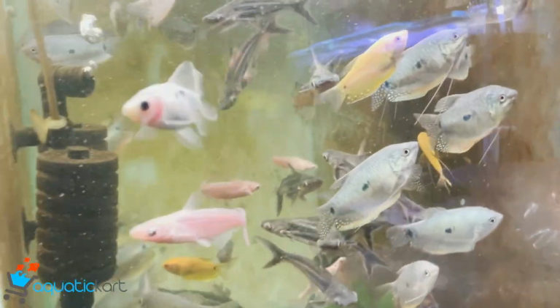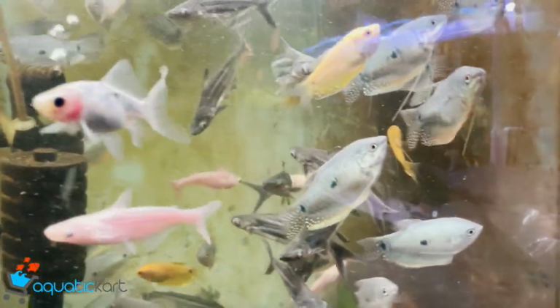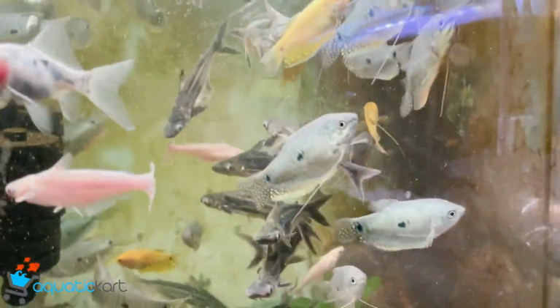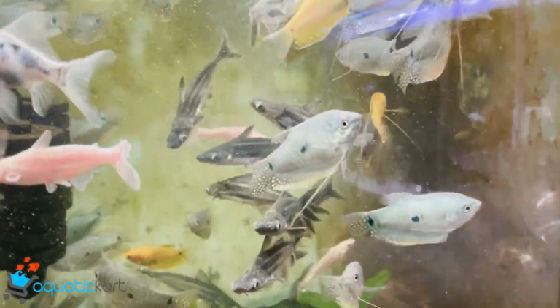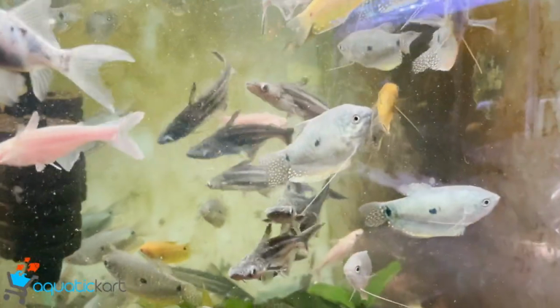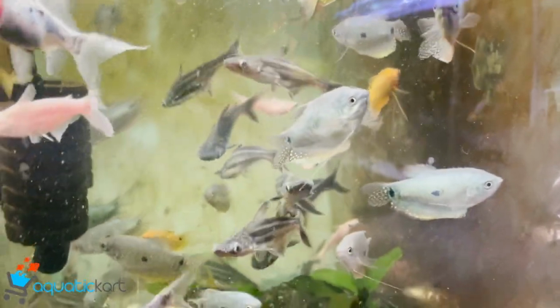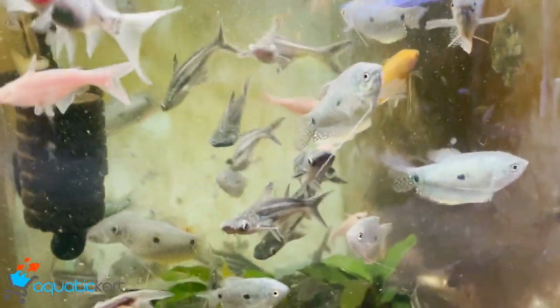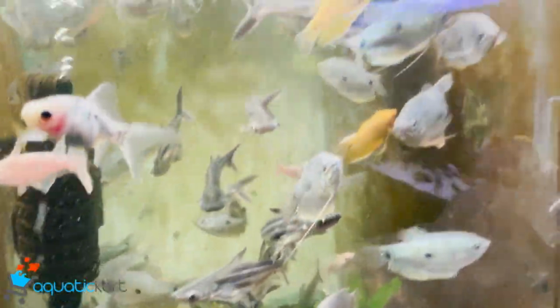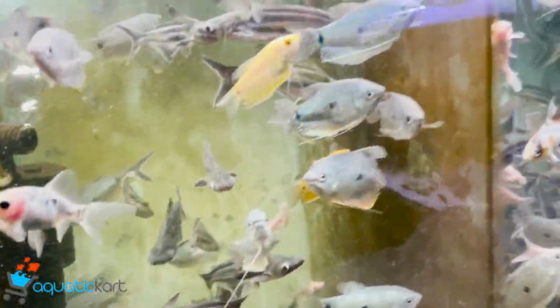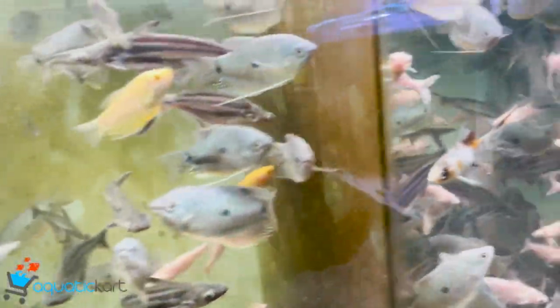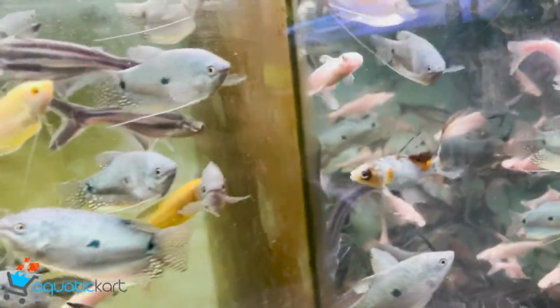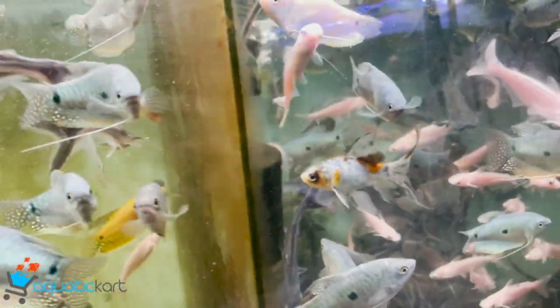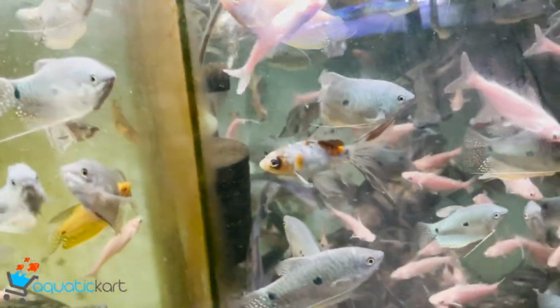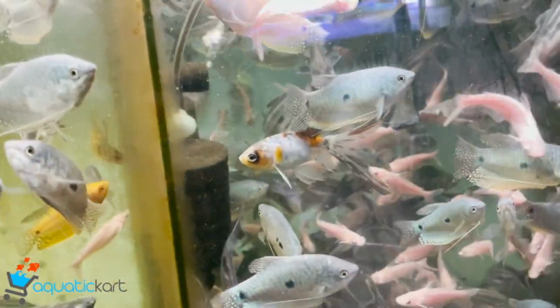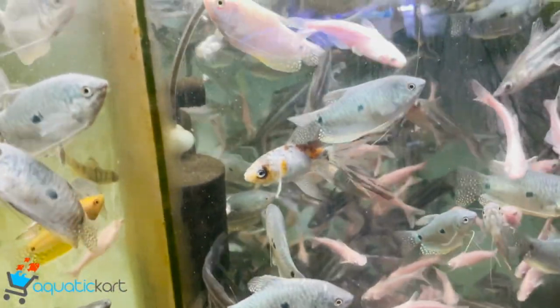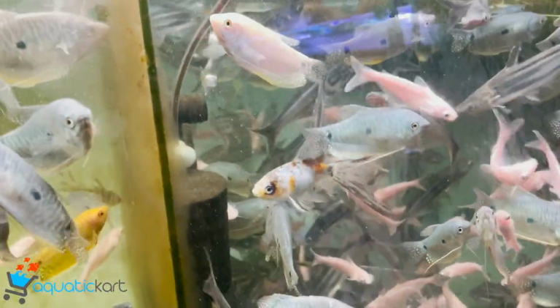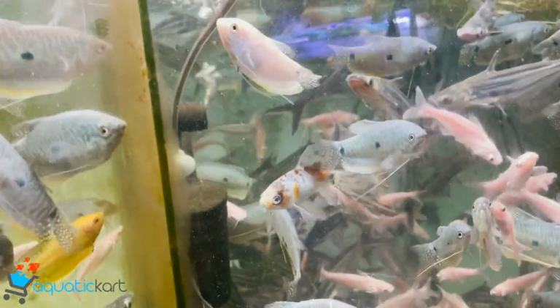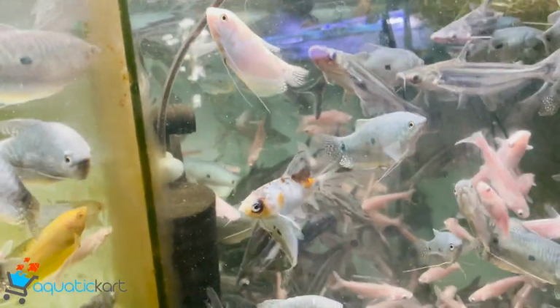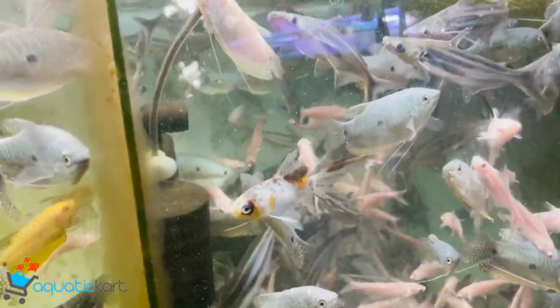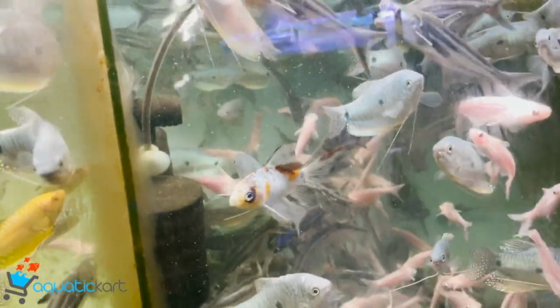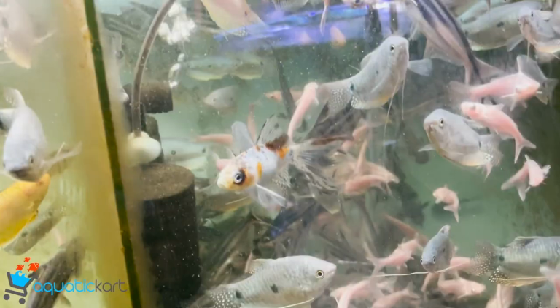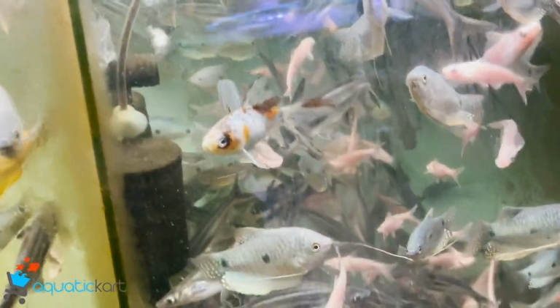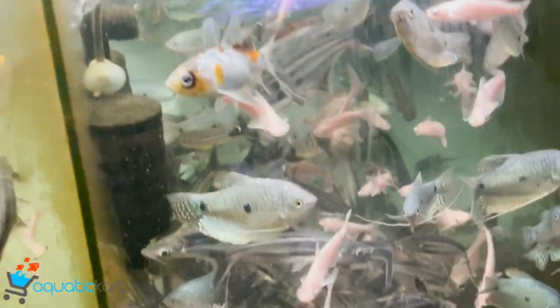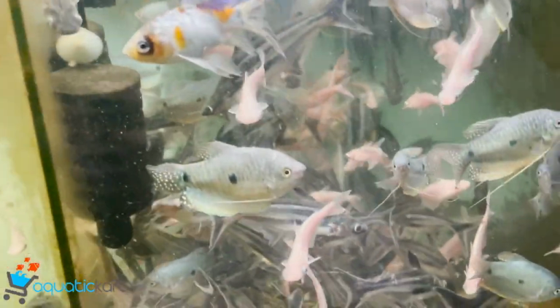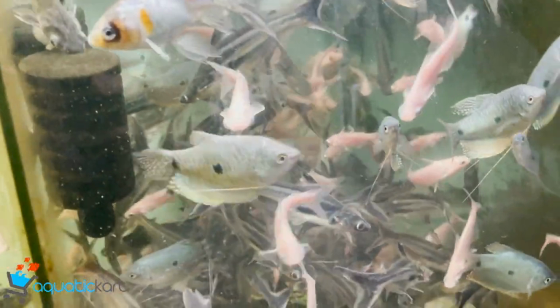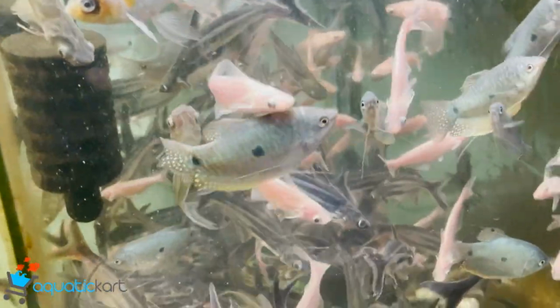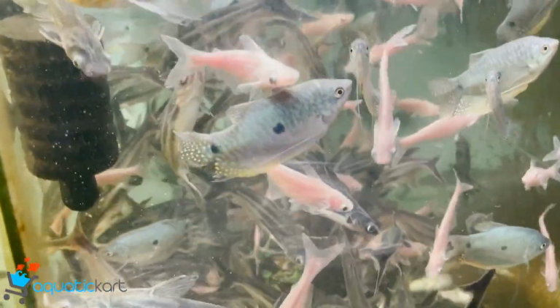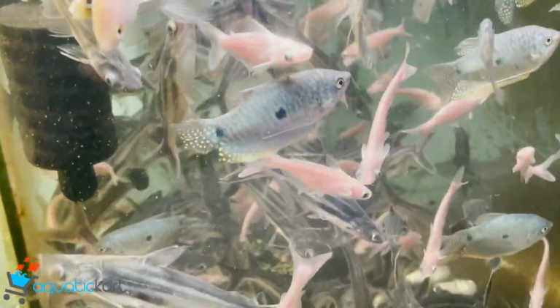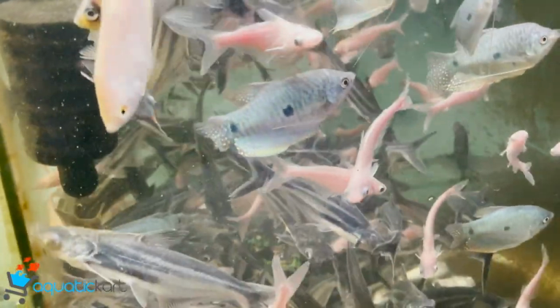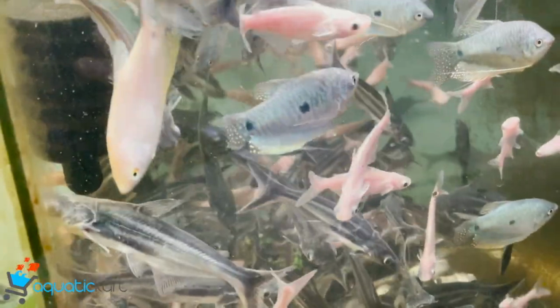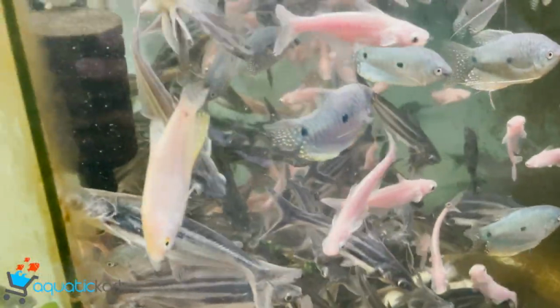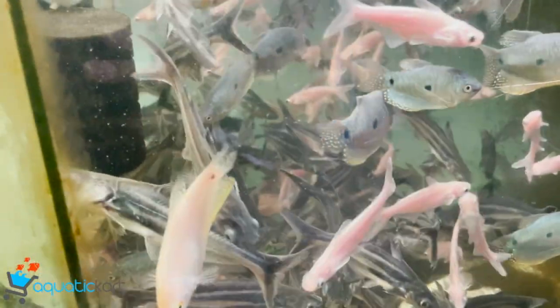Three spot gourami, silver shark, albino shark.